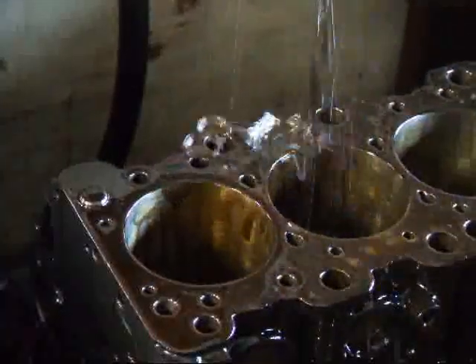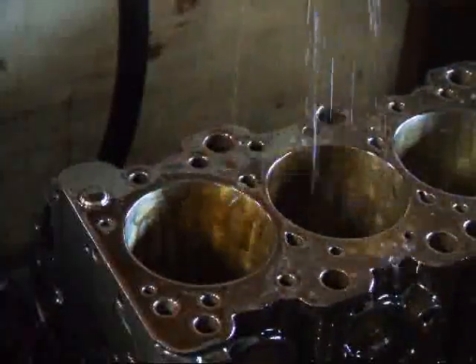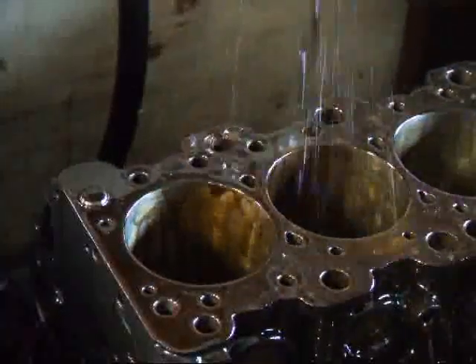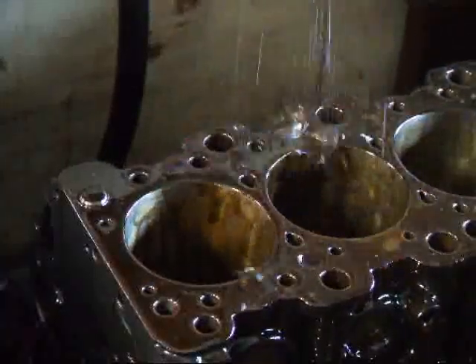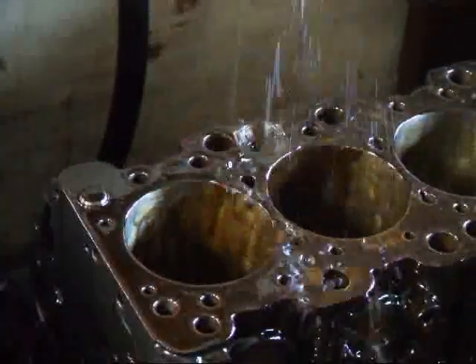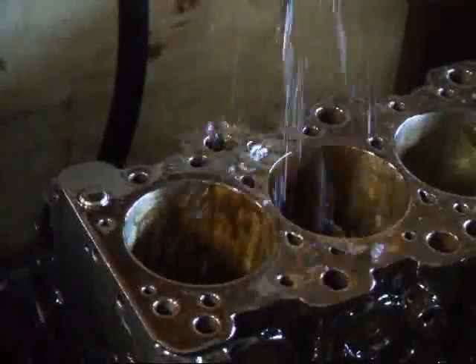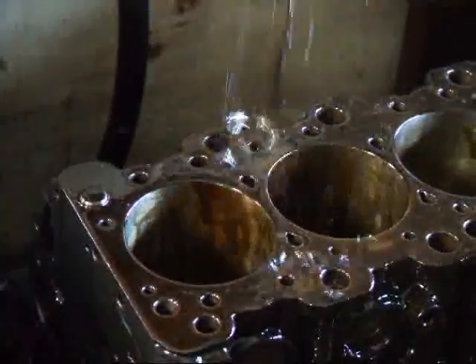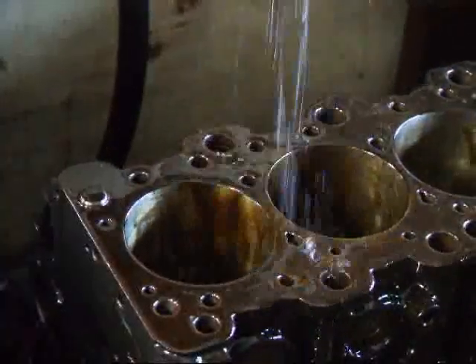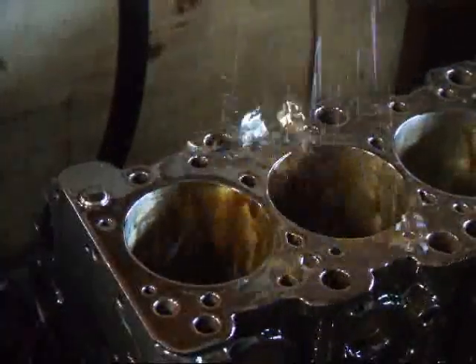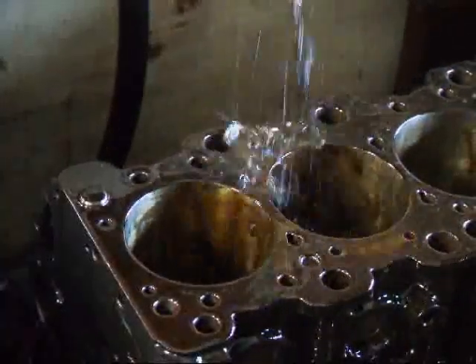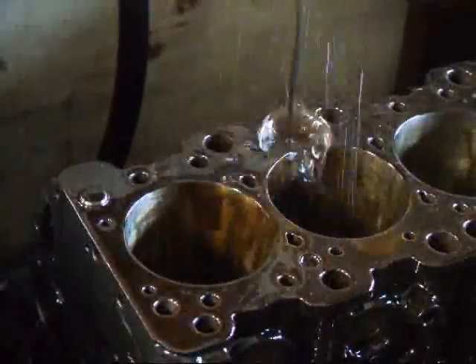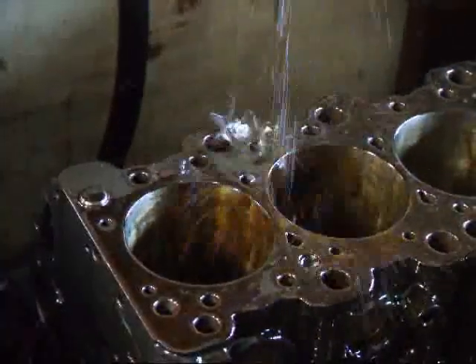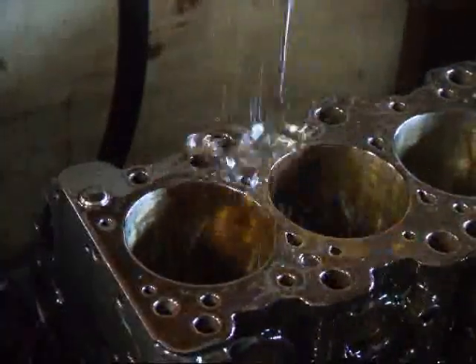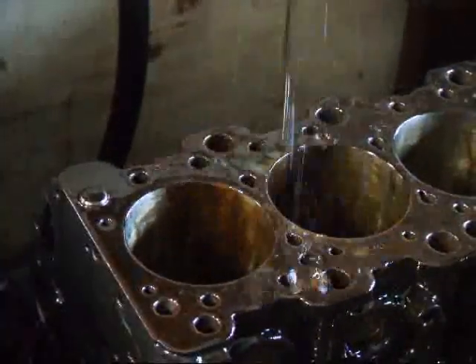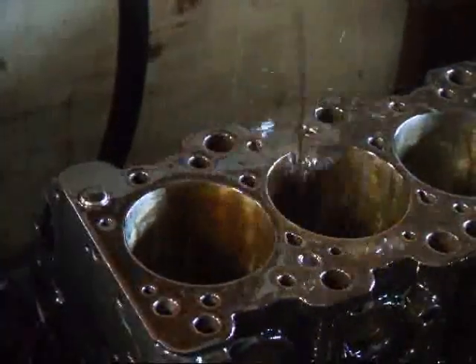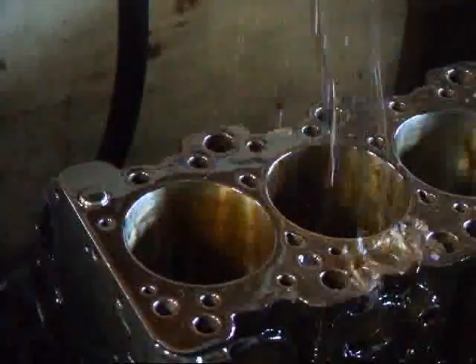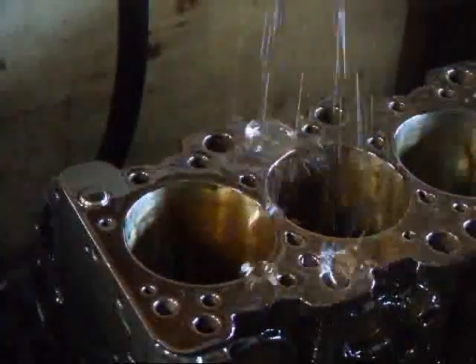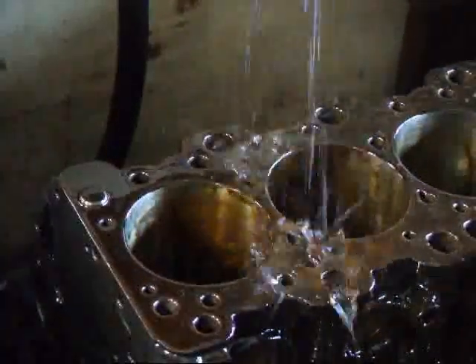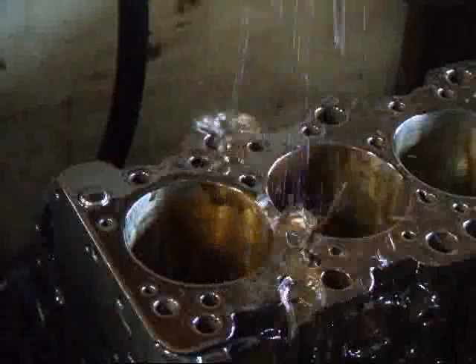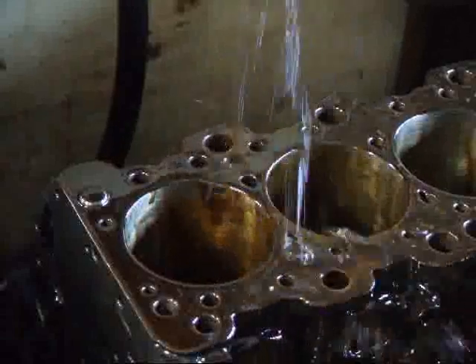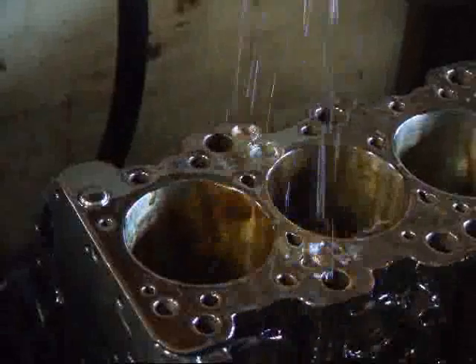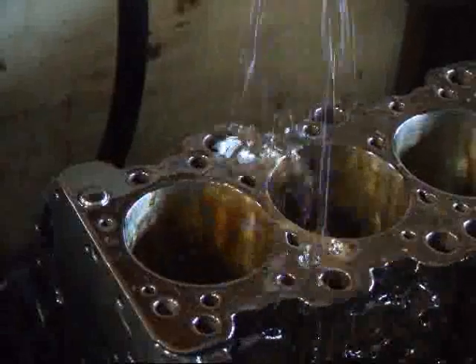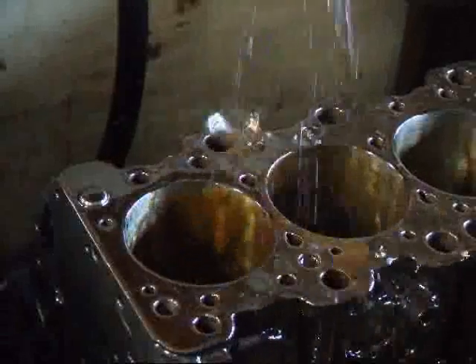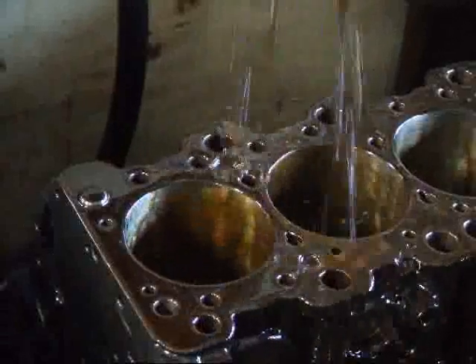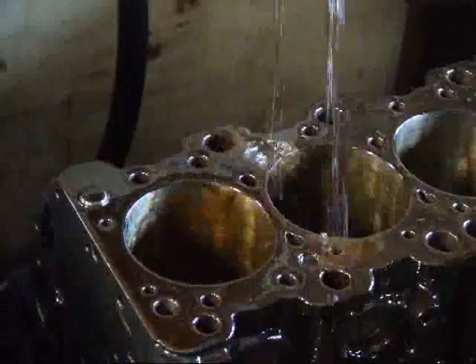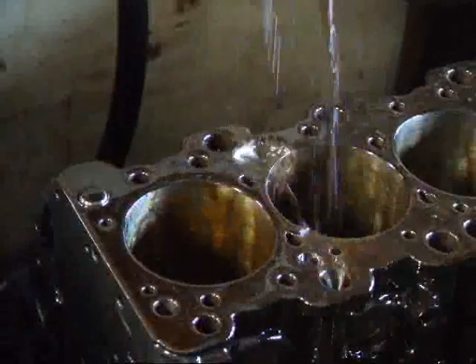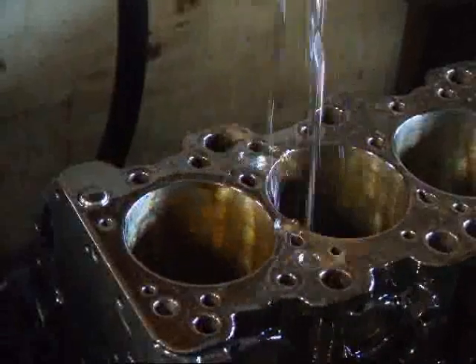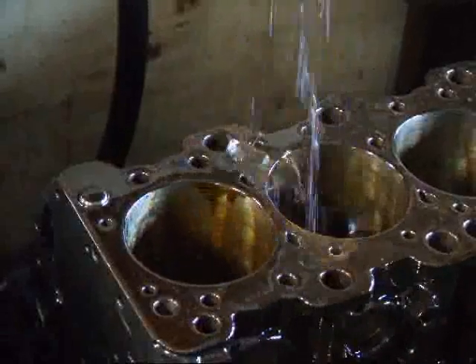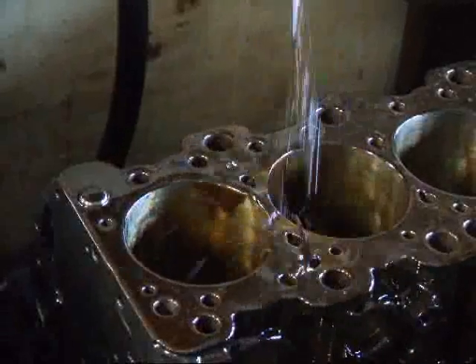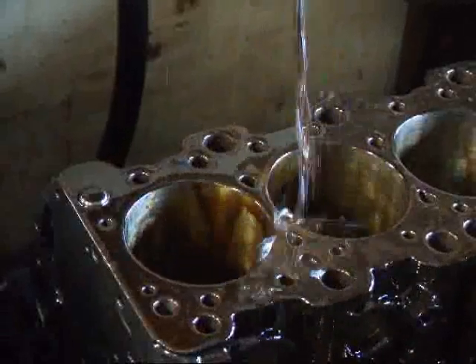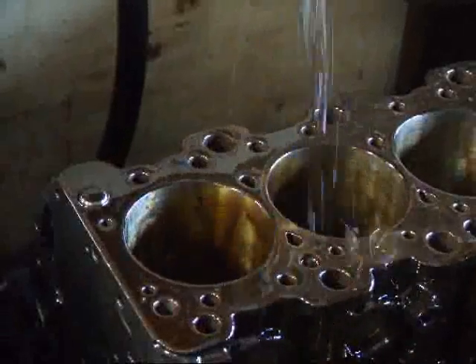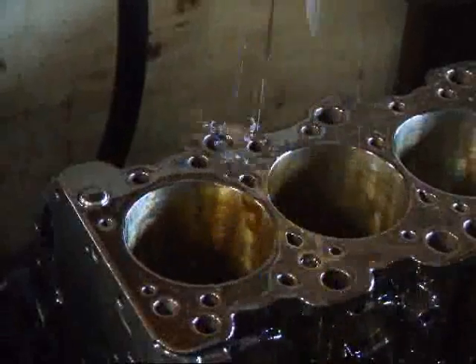If you have questions about Mitsubishi Evolution machine work, give me a call here at Costa Mesa R&D. We will see you soon.